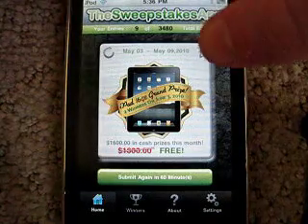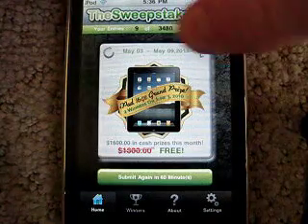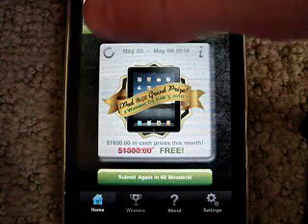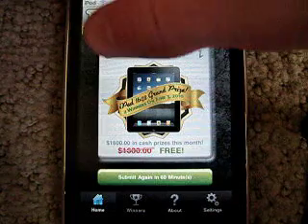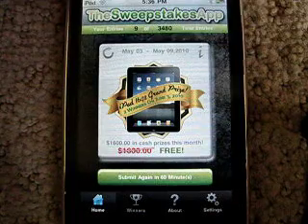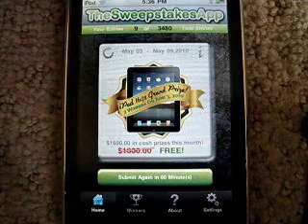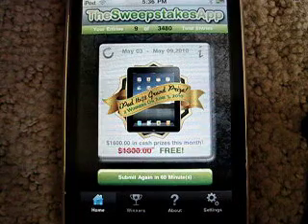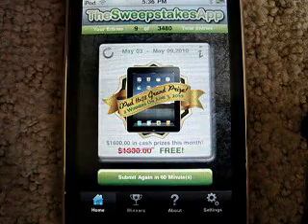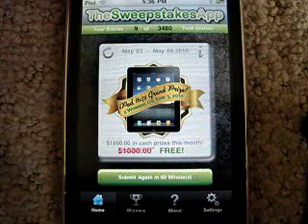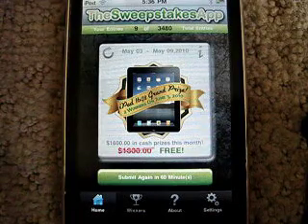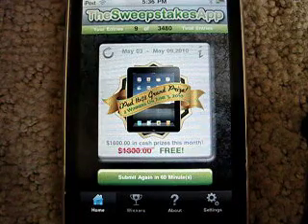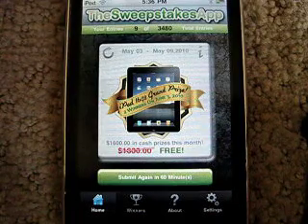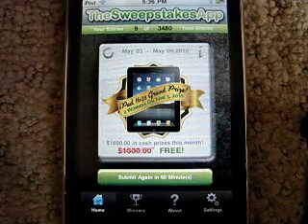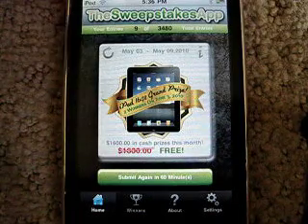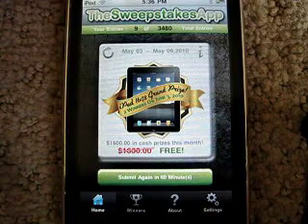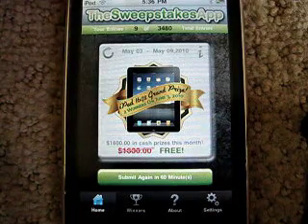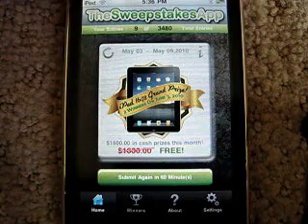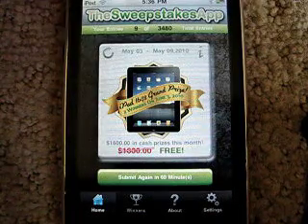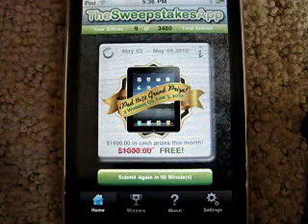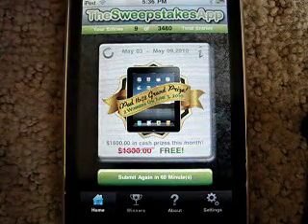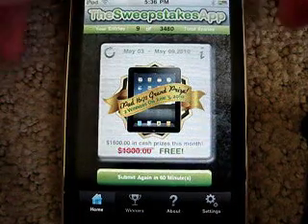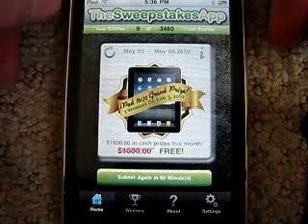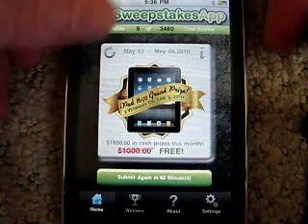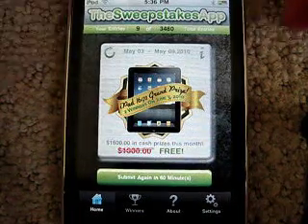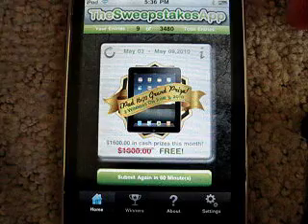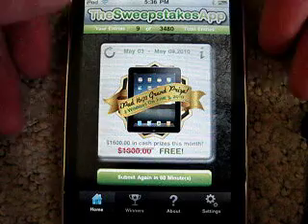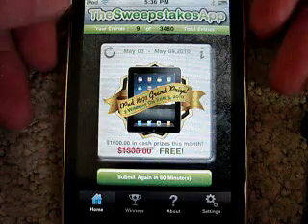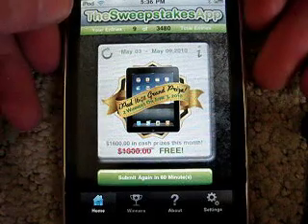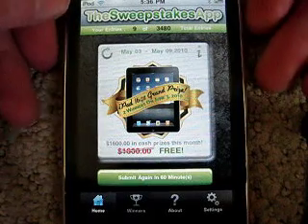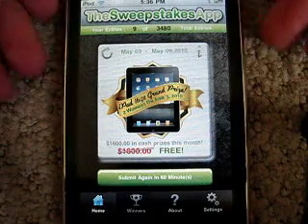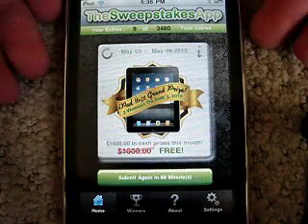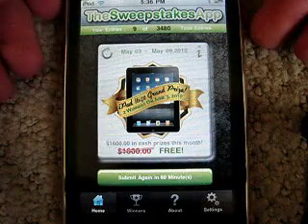You can refresh it if you want — like if it's down to two minutes, you just keep refreshing it so you don't have to keep leaving the app.